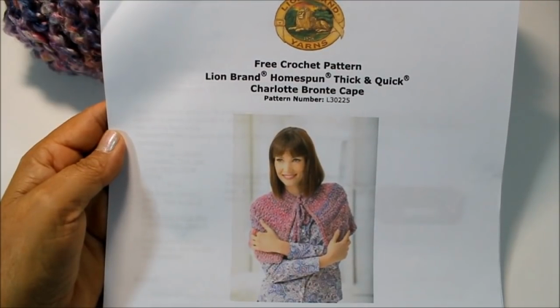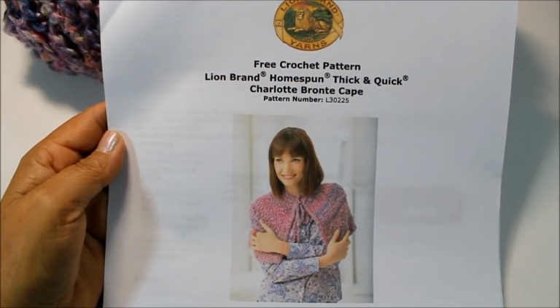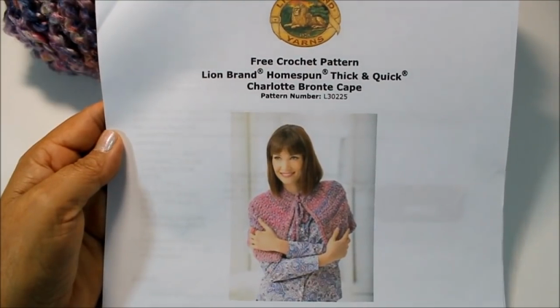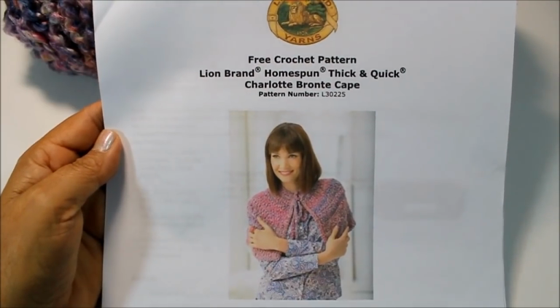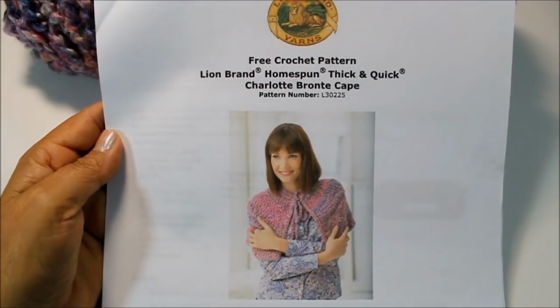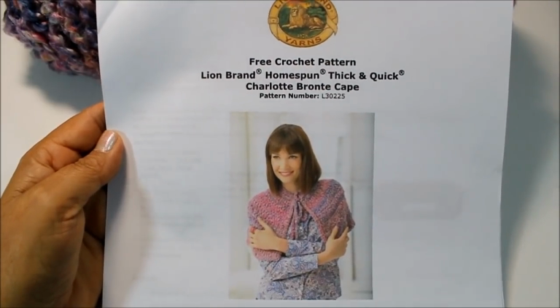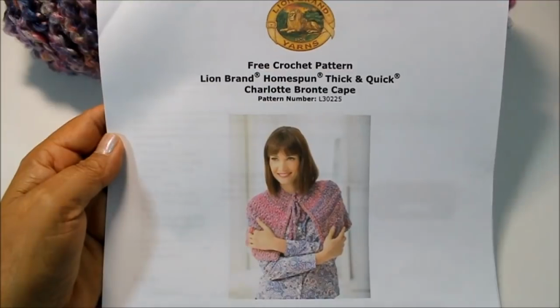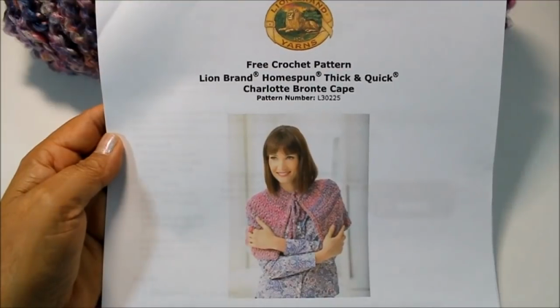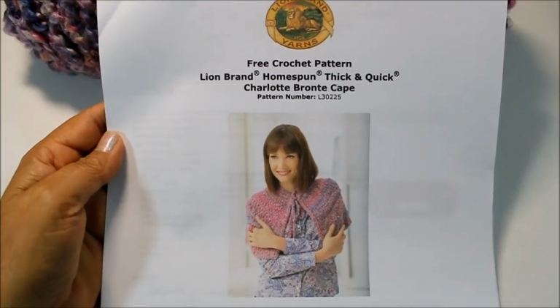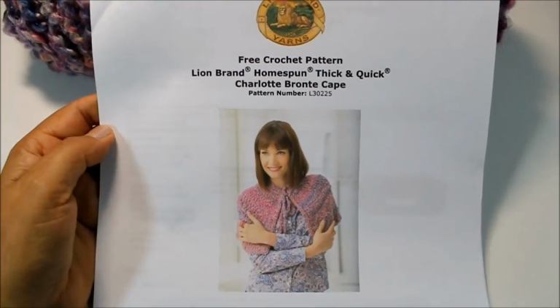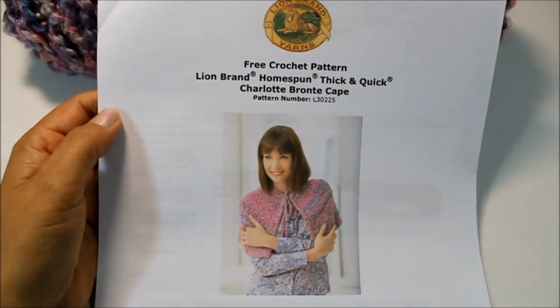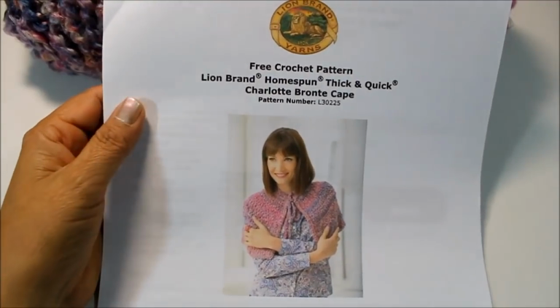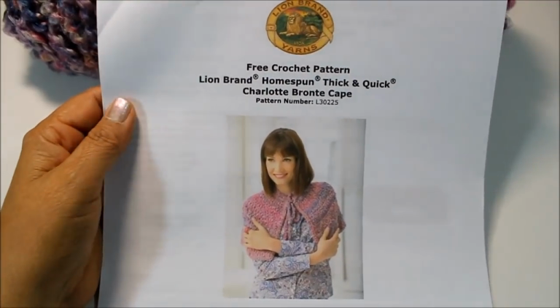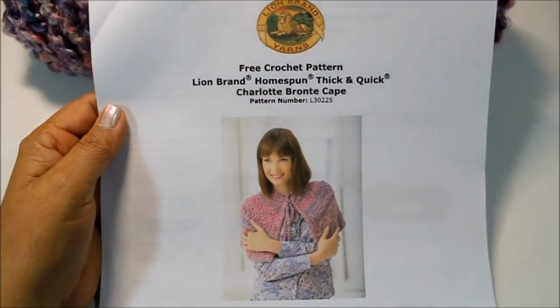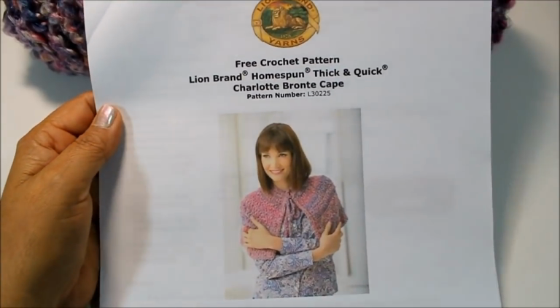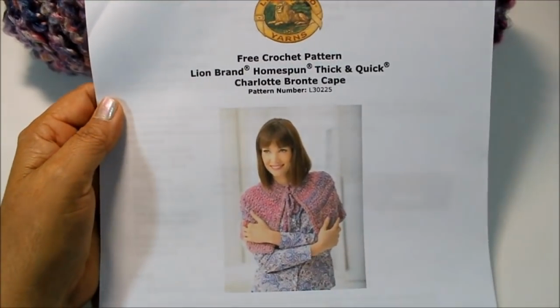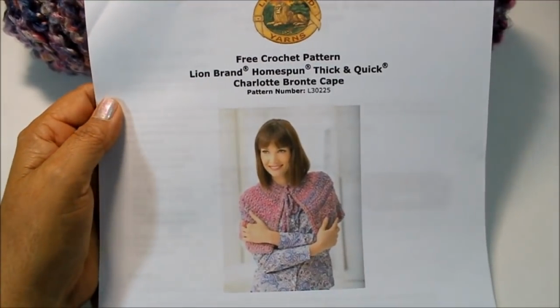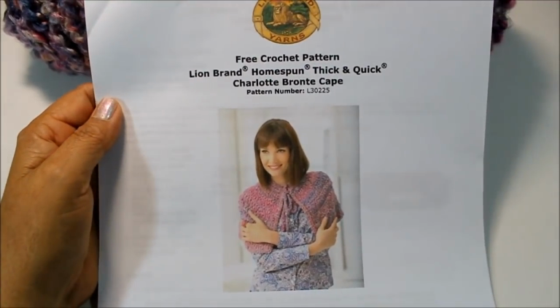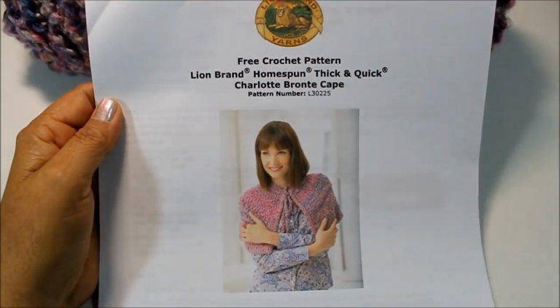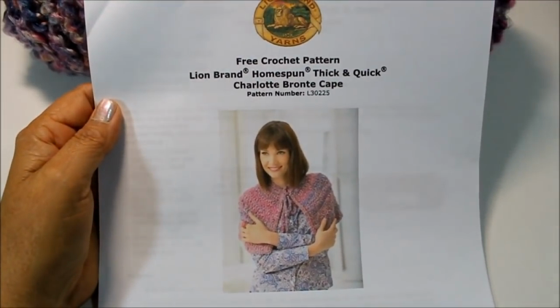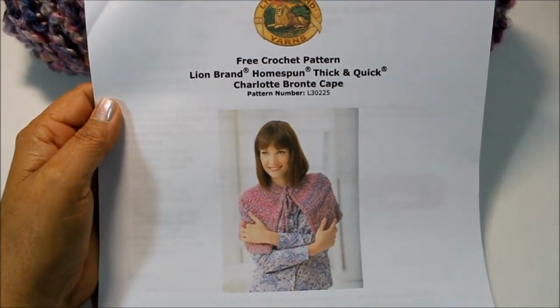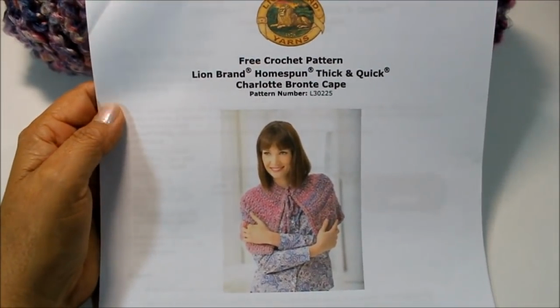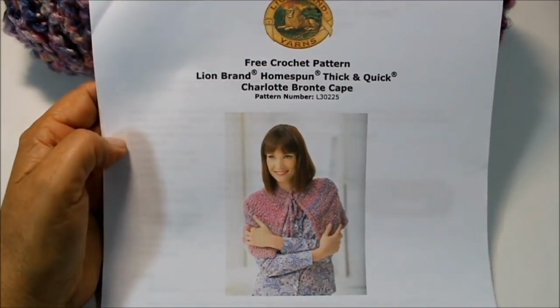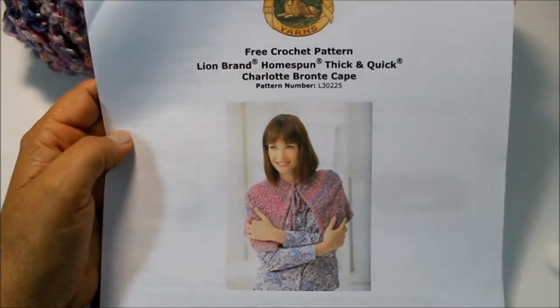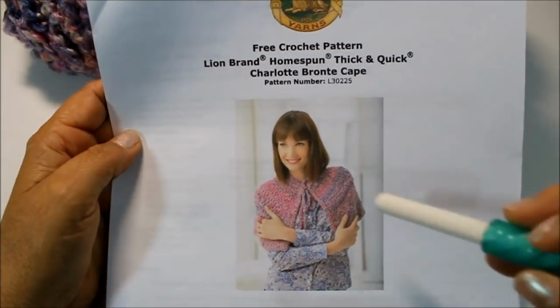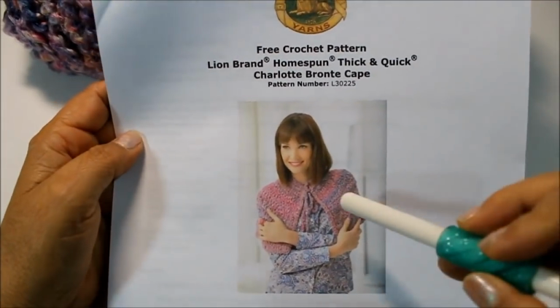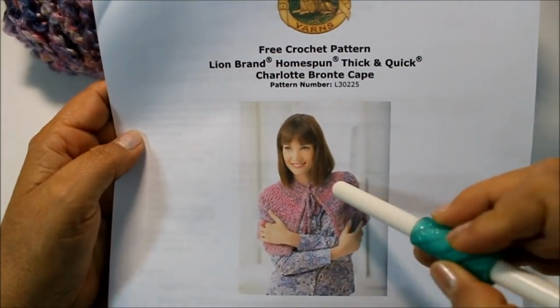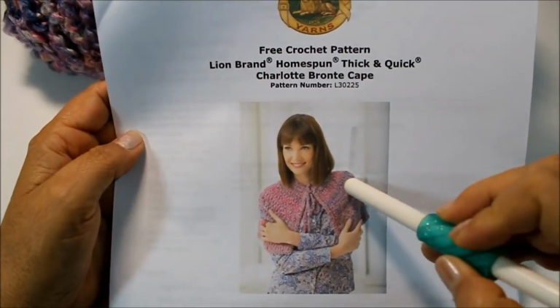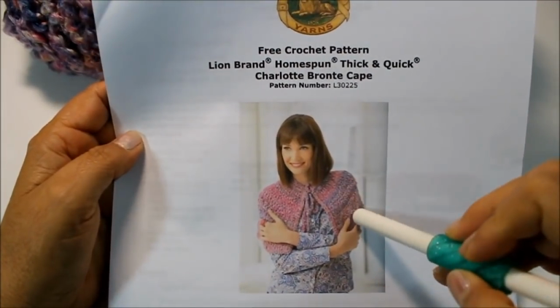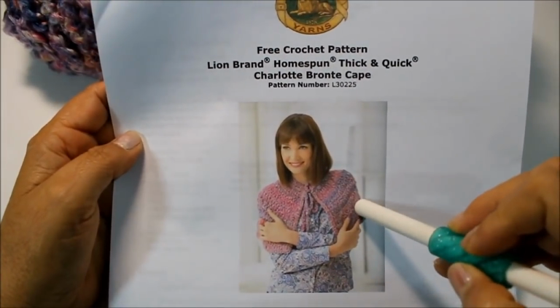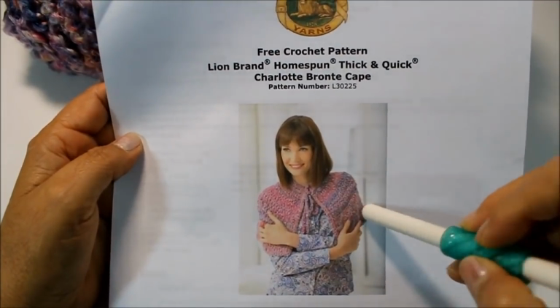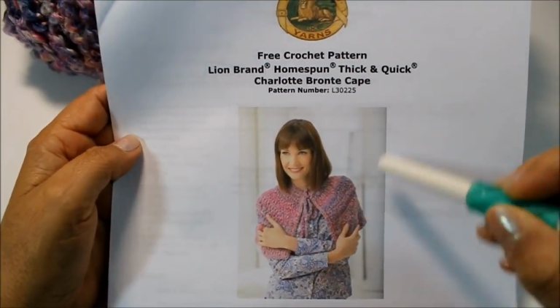Hello everyone, this is Yolanda from the Elf Crafts channel, and in today's tutorial we're going to be making this little cape.